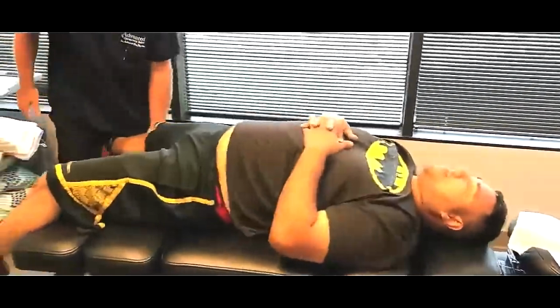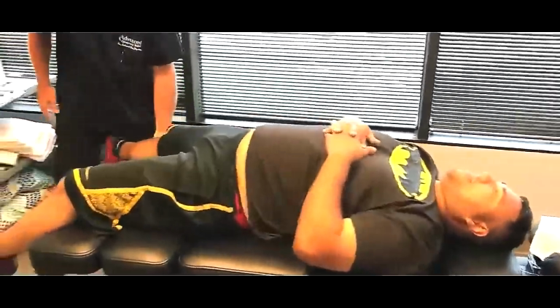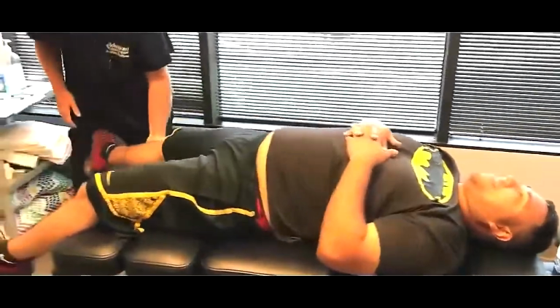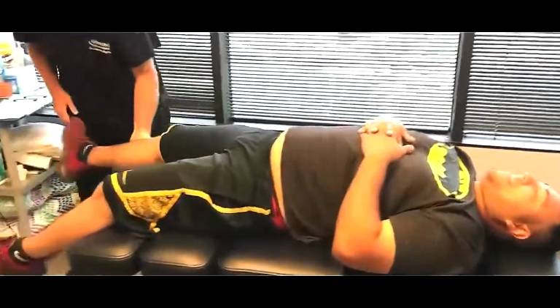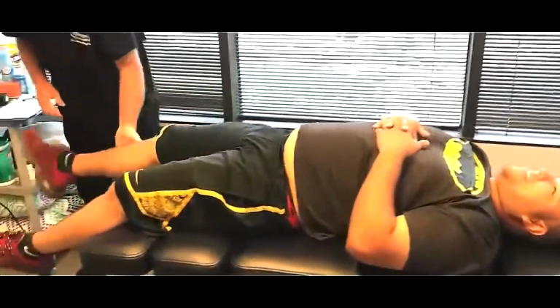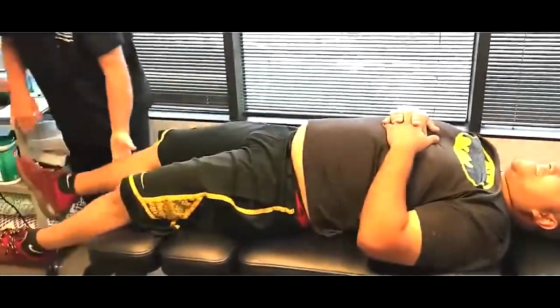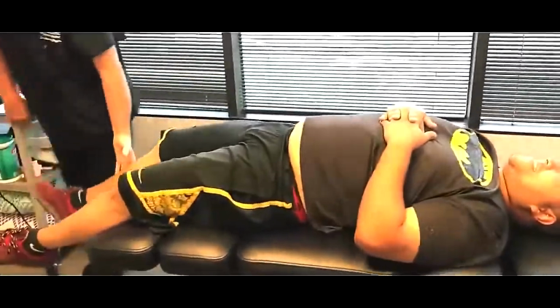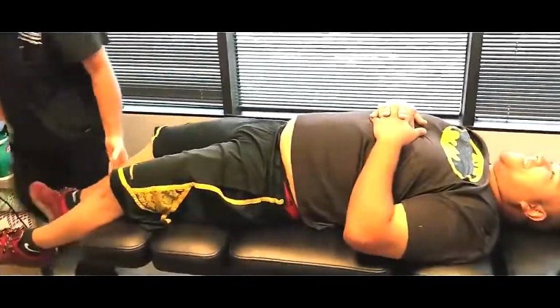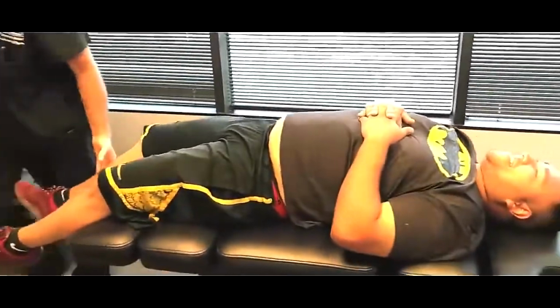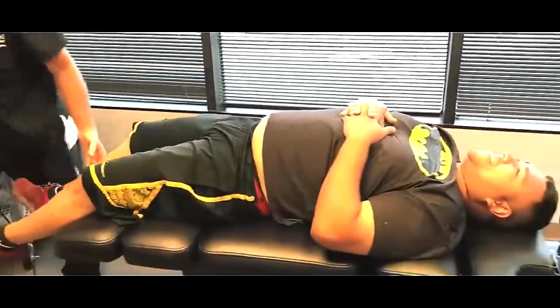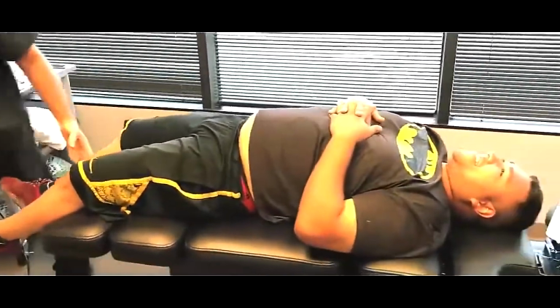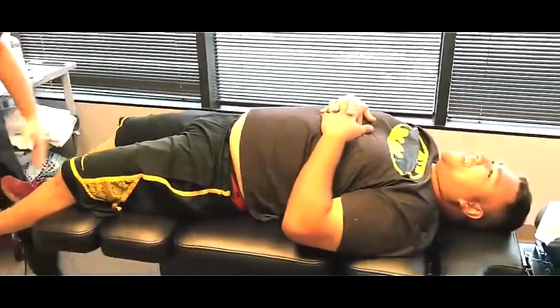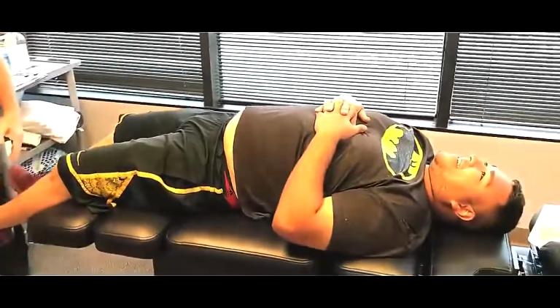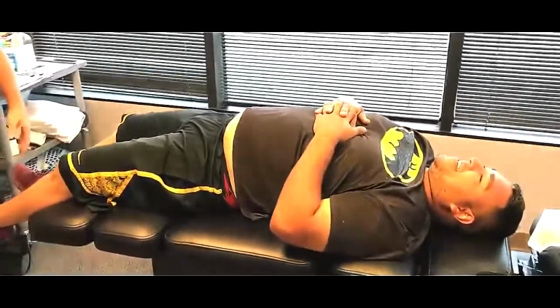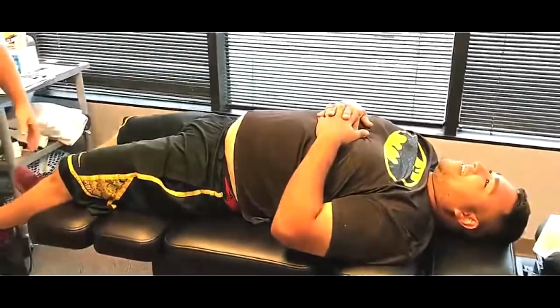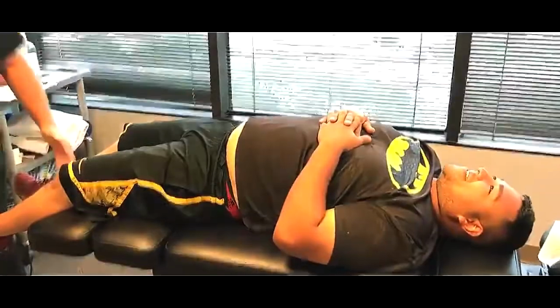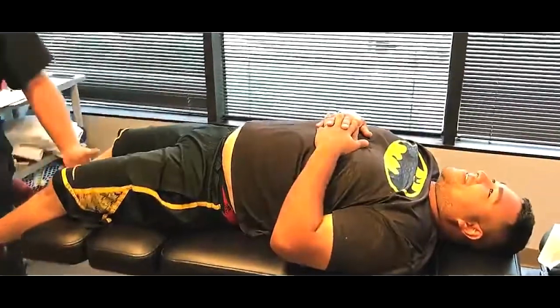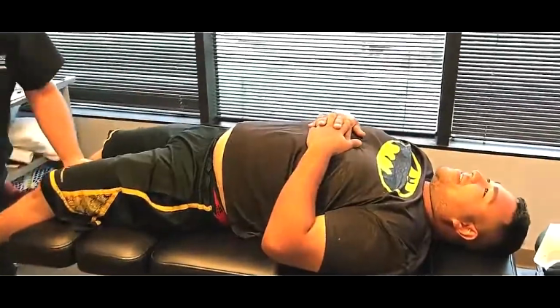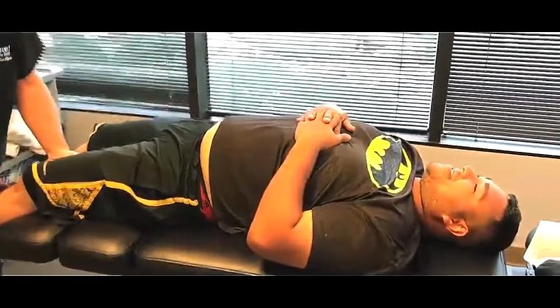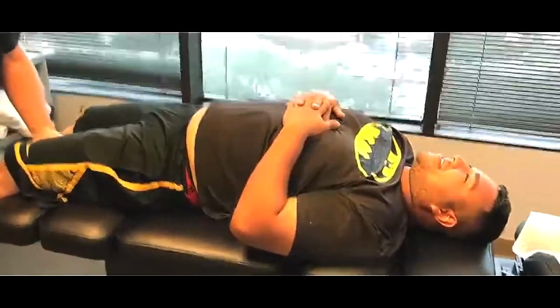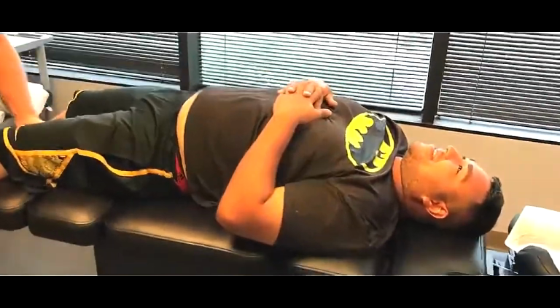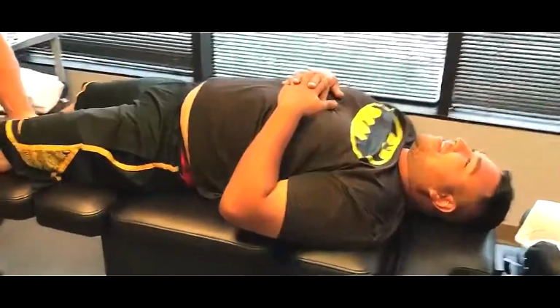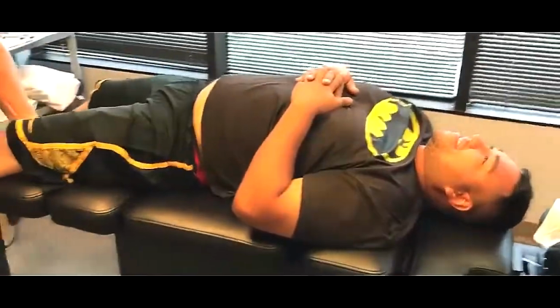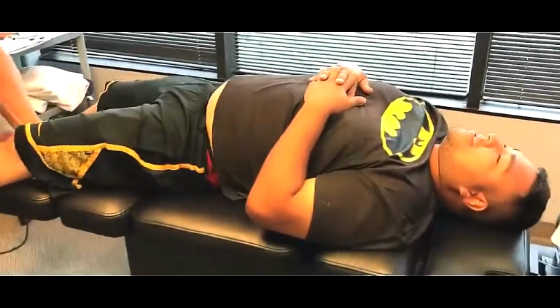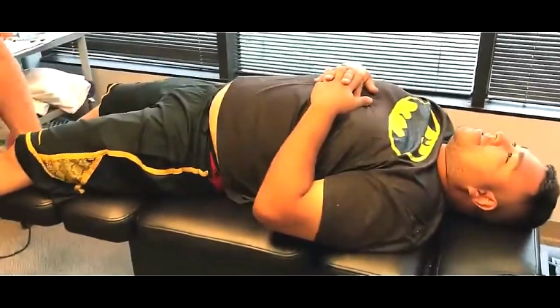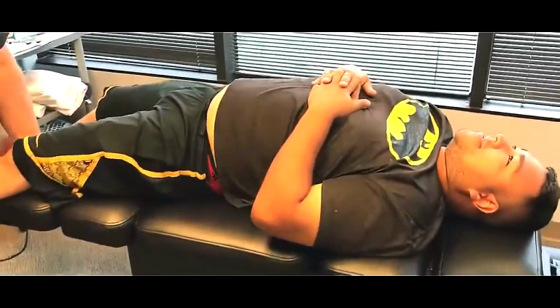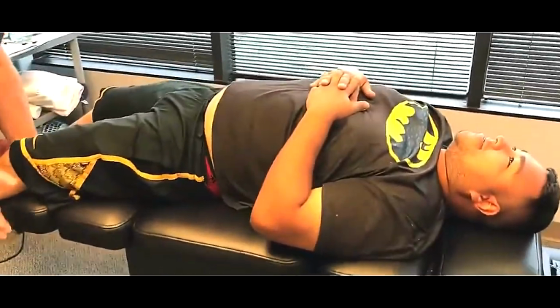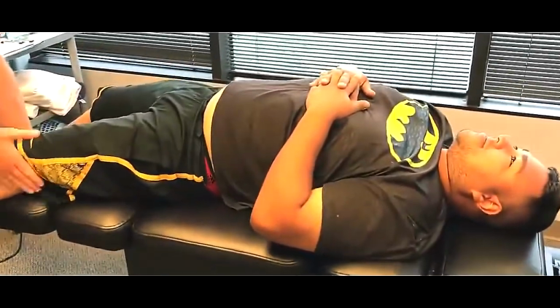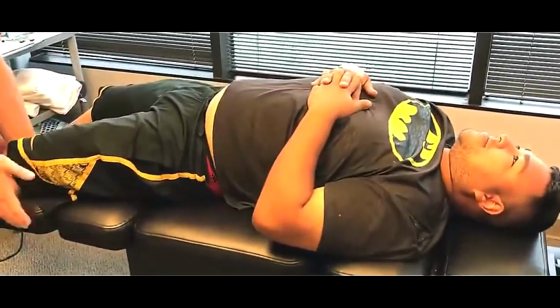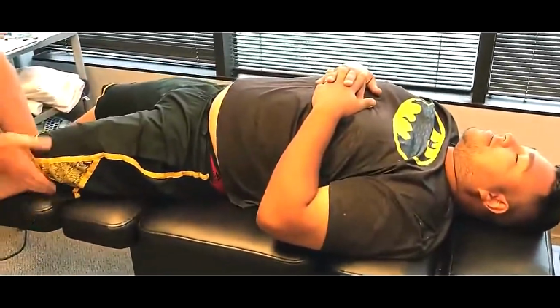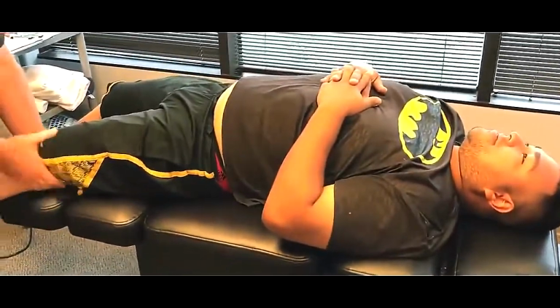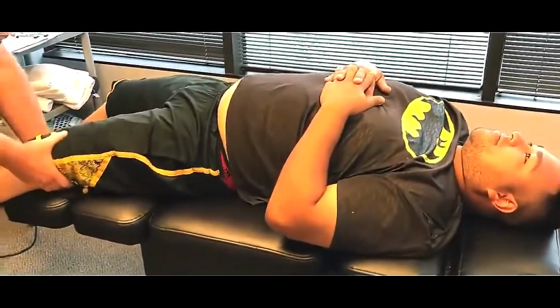Now, you should have felt that from your knee all the way up to your lower back. Yes, sir. Okay. Same thing here. Let me have this leg.